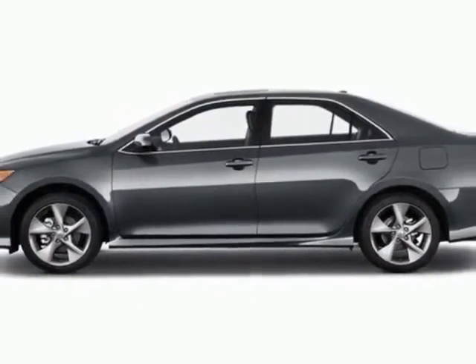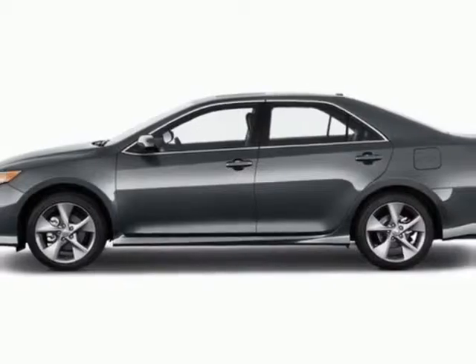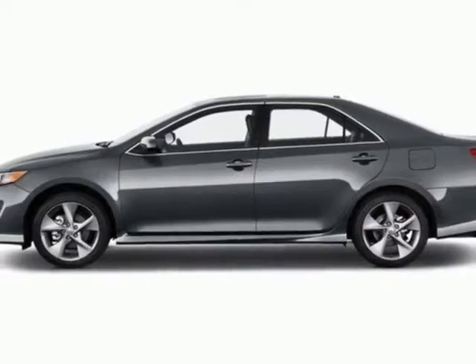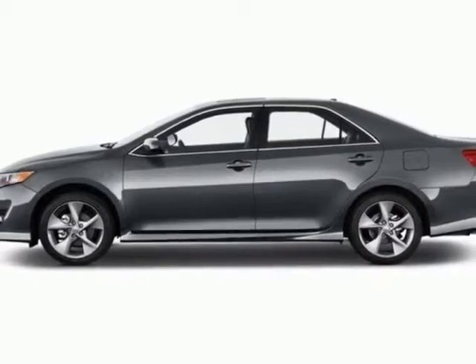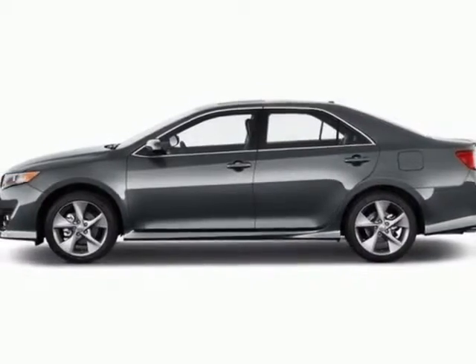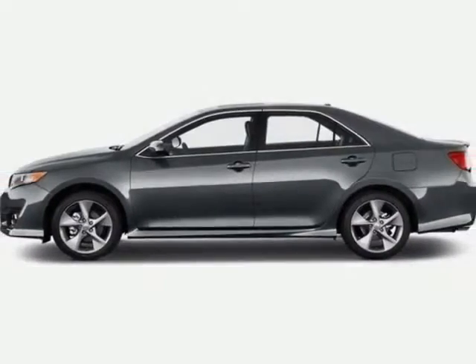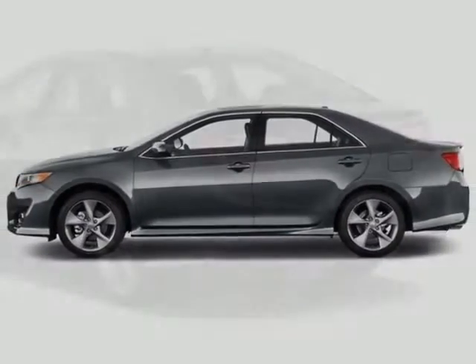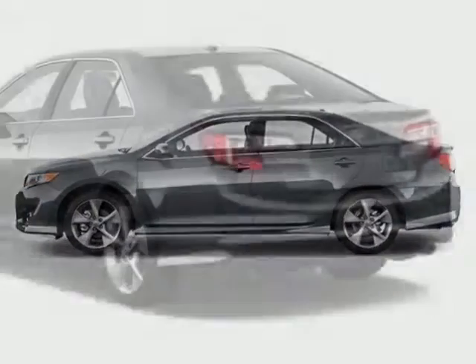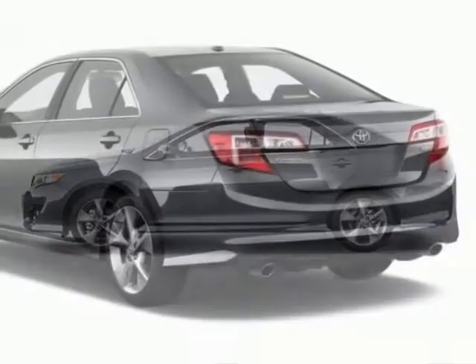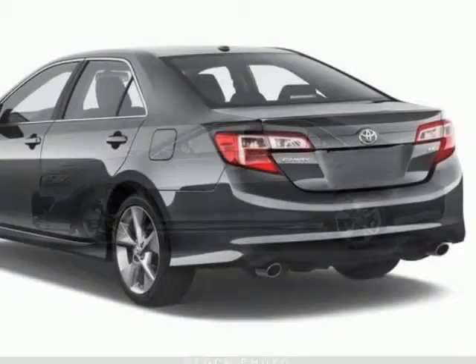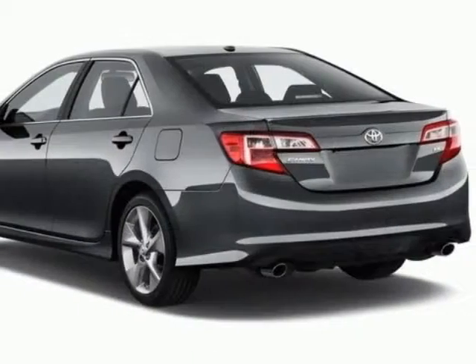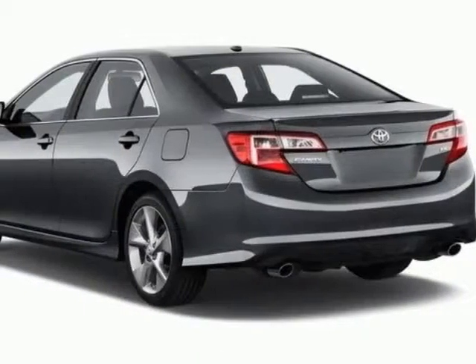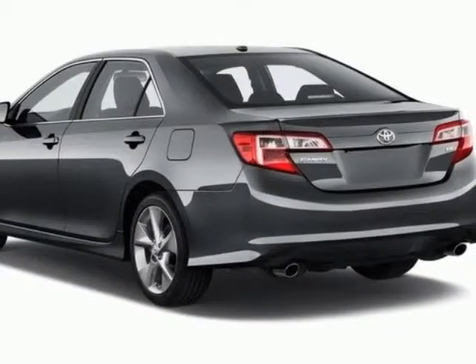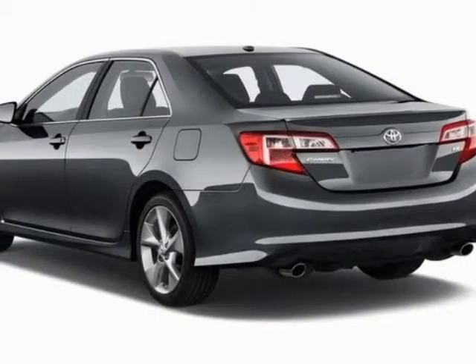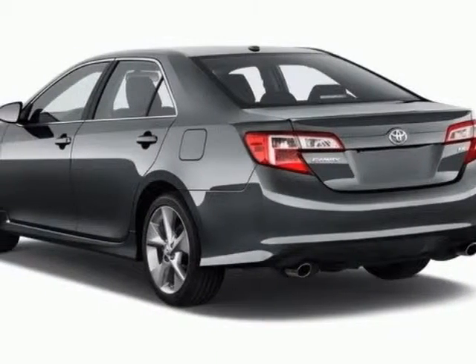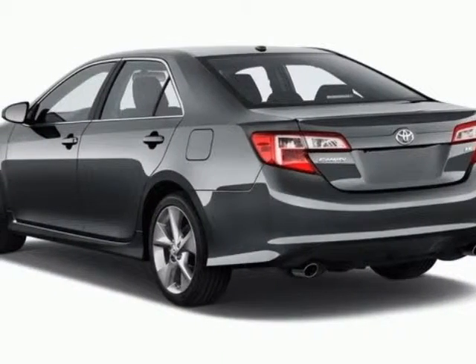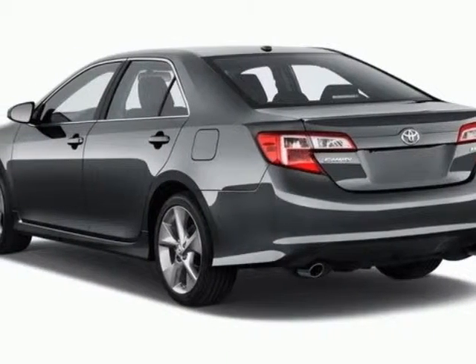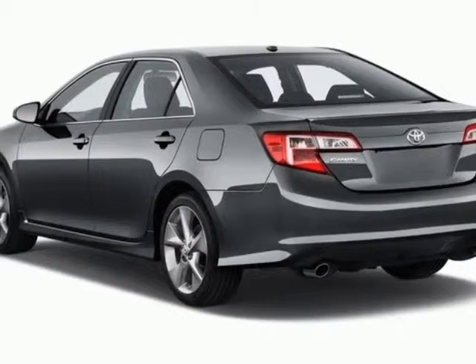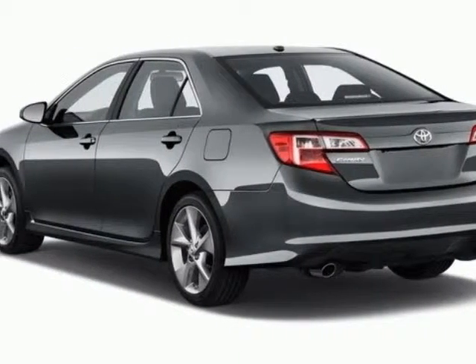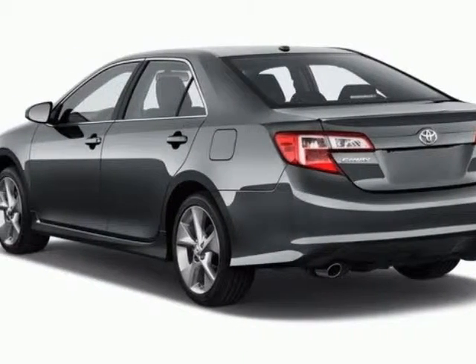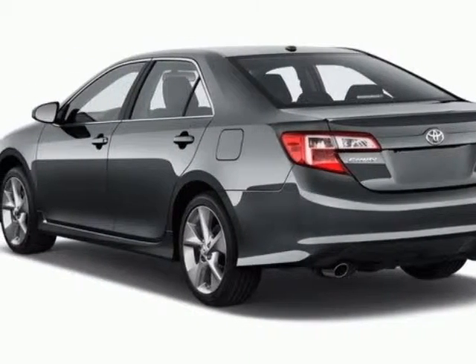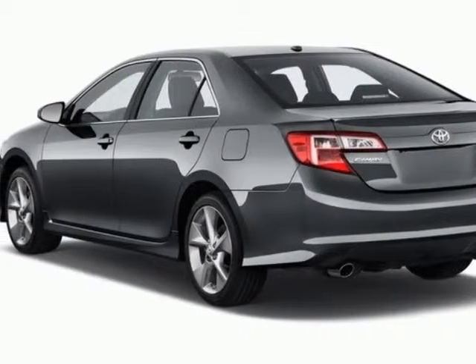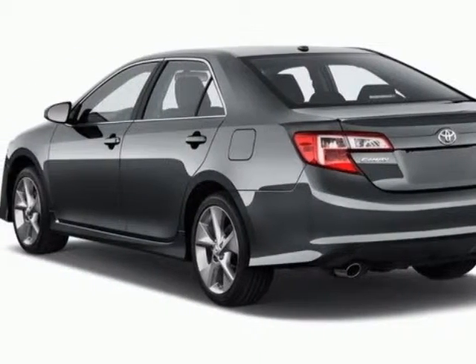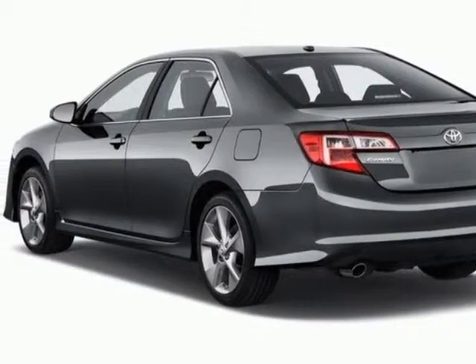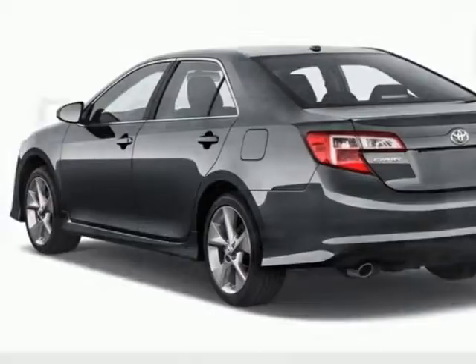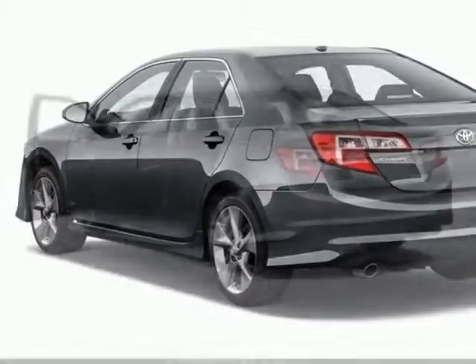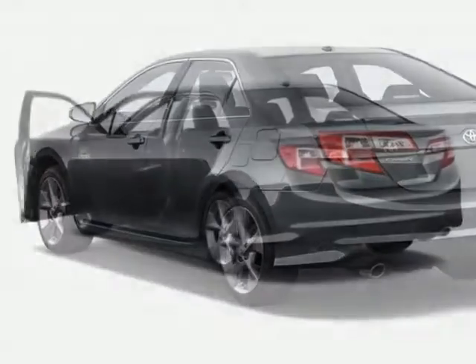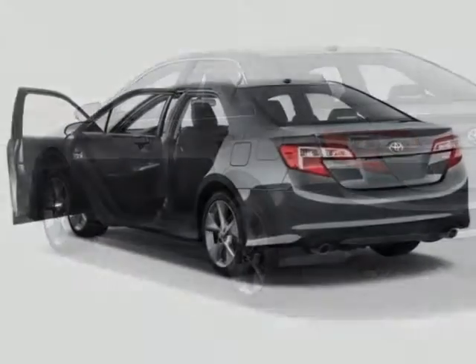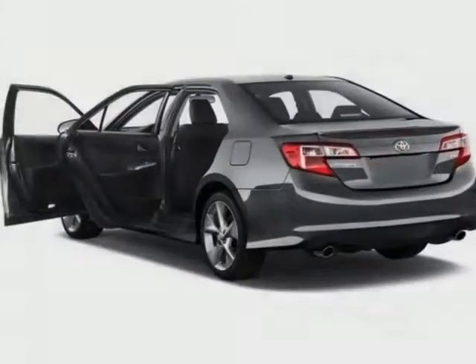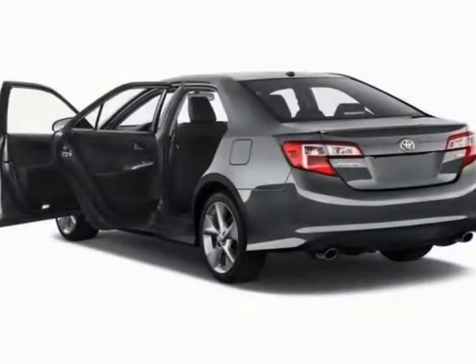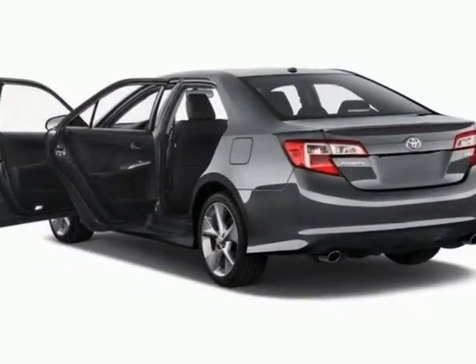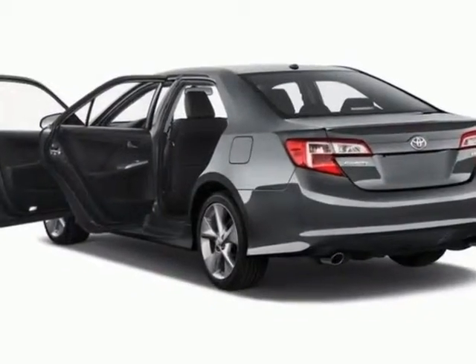This Camry Hybrid boasts a 1.8 liter inline 4 engine and has a CVT transmission.